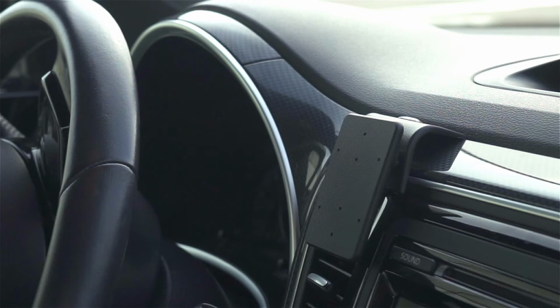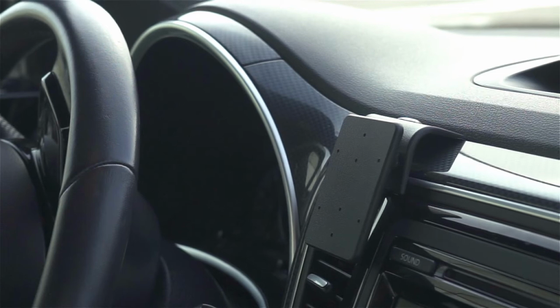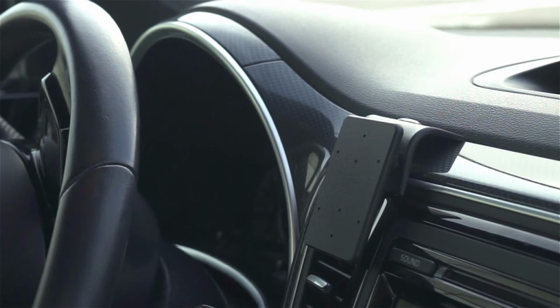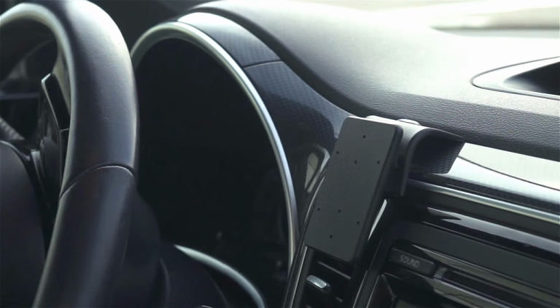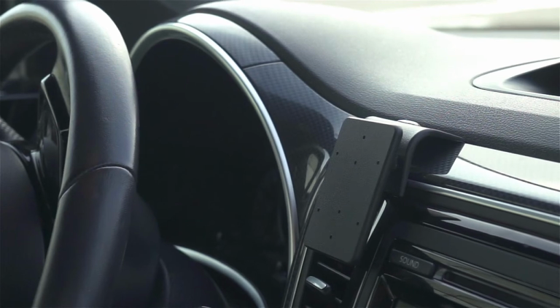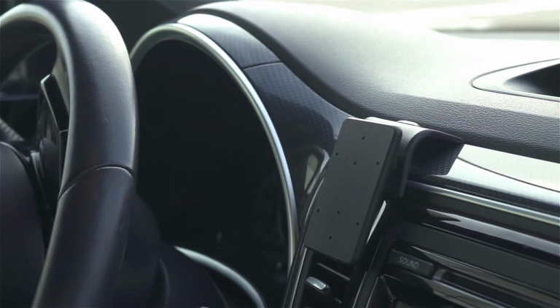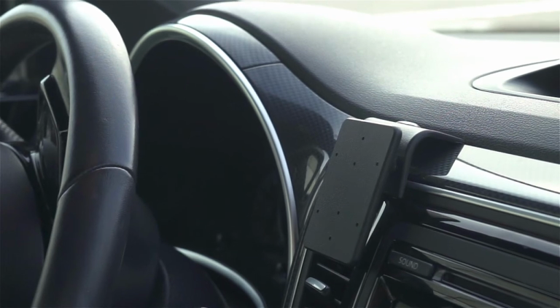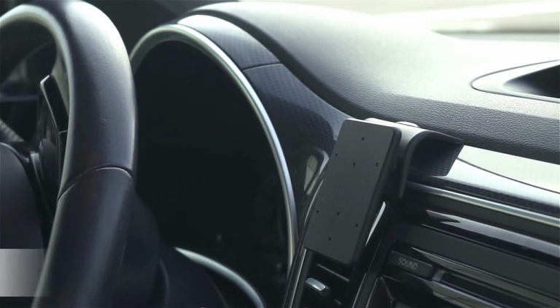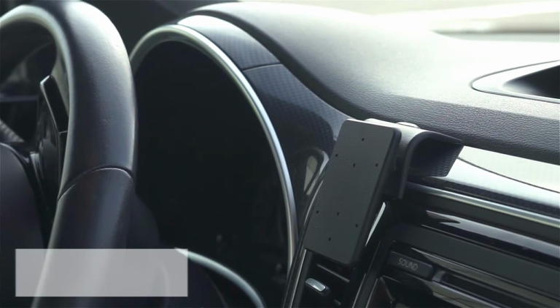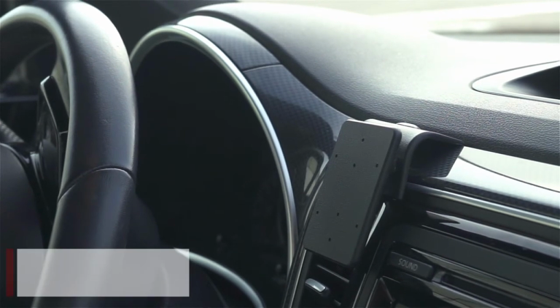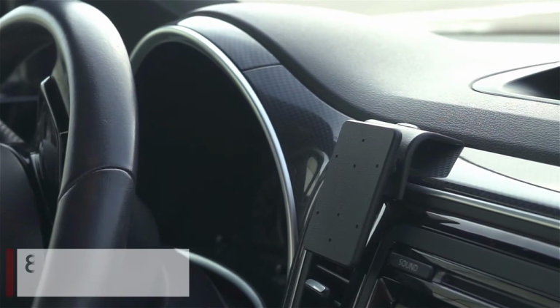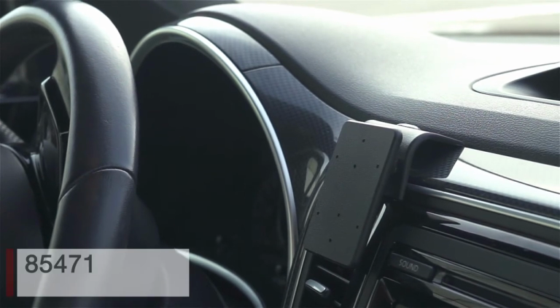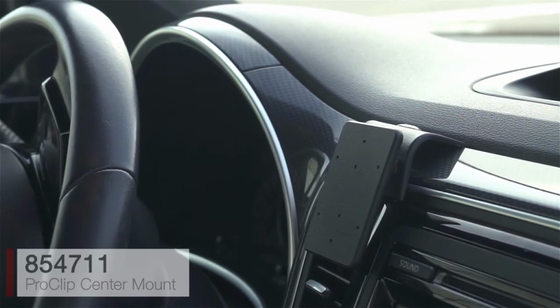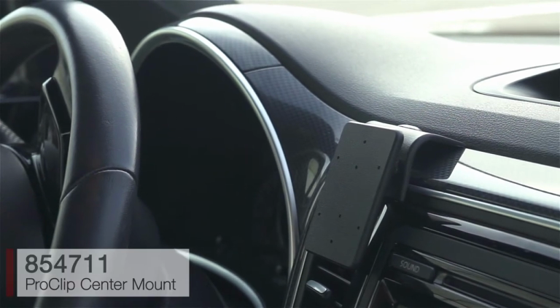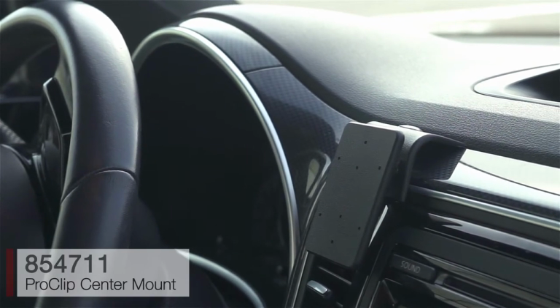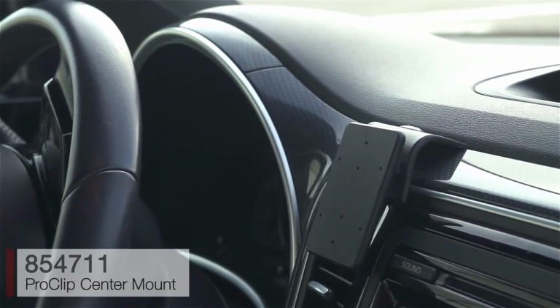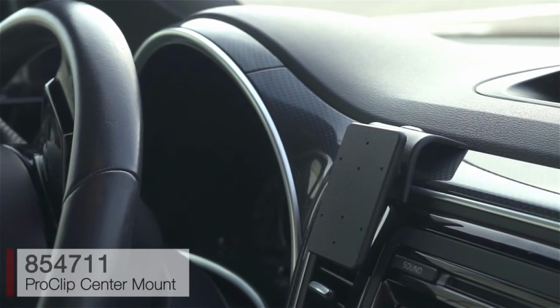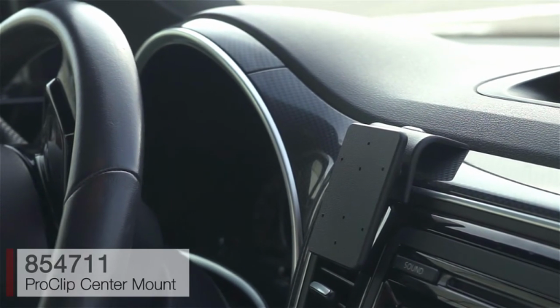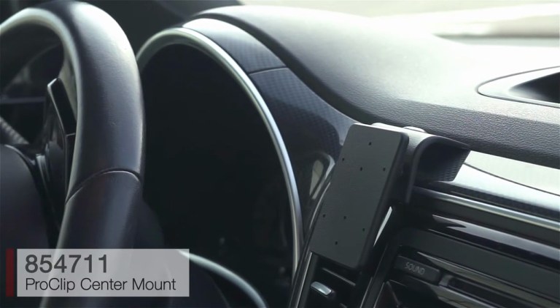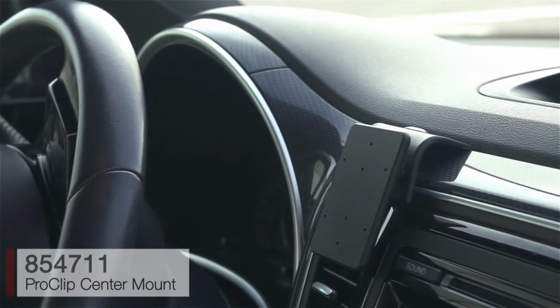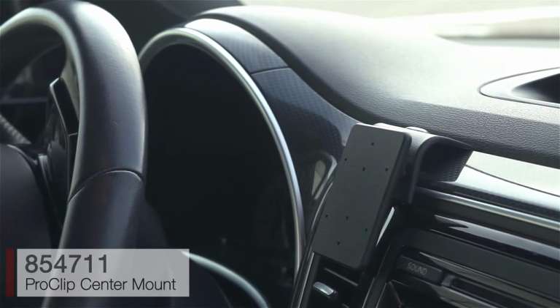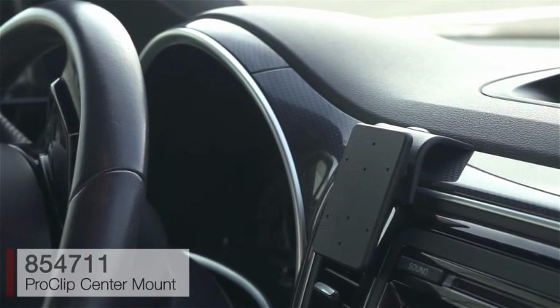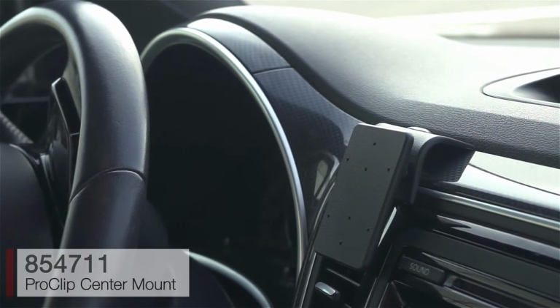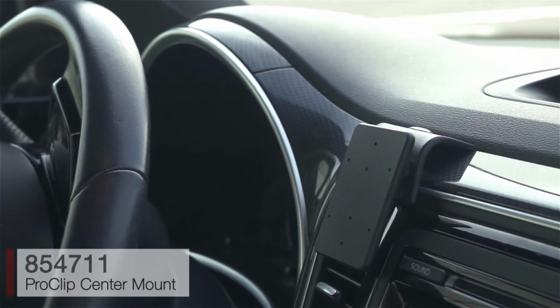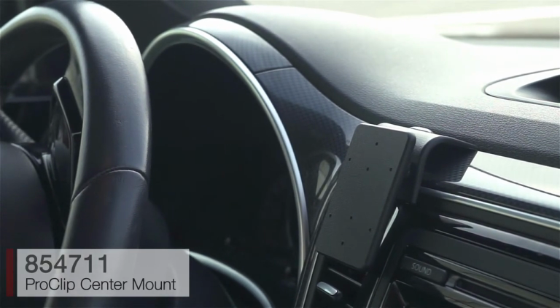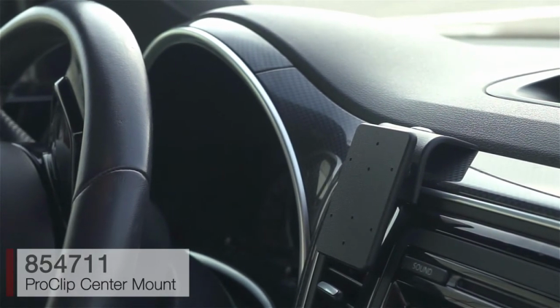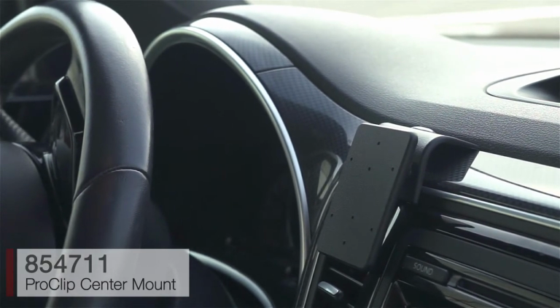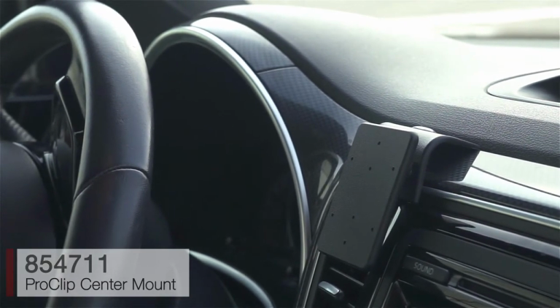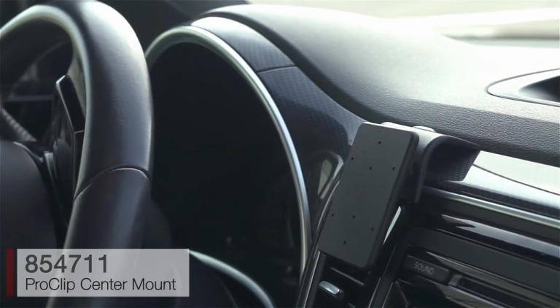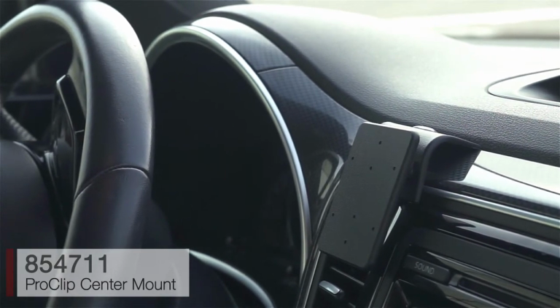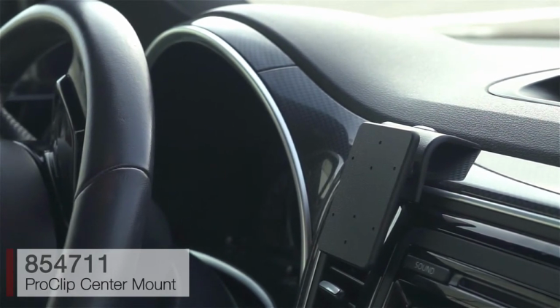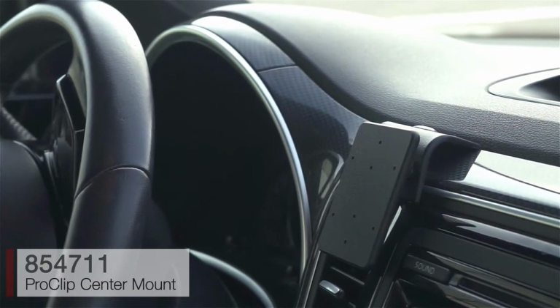Today we're in a 2012 Volkswagen Beetle. We're going to show you just how easy it is to attach a ProClip center mount.